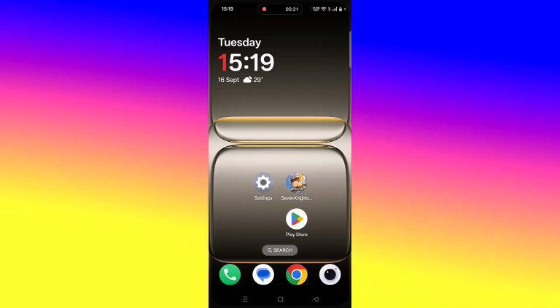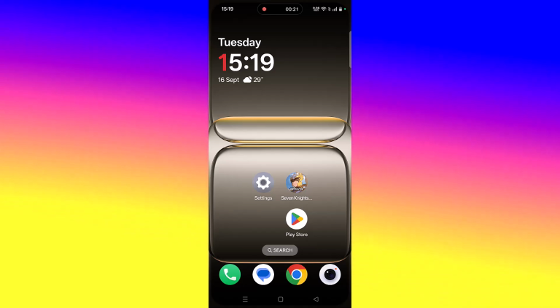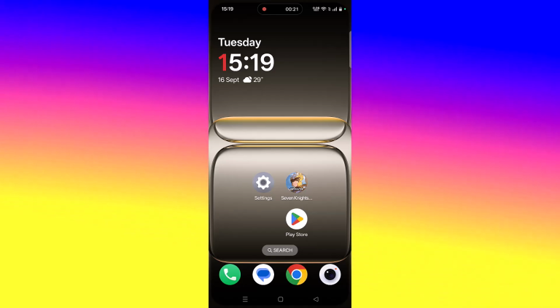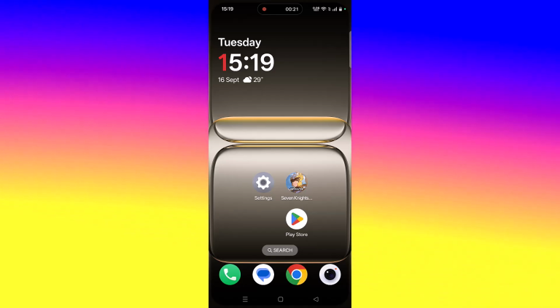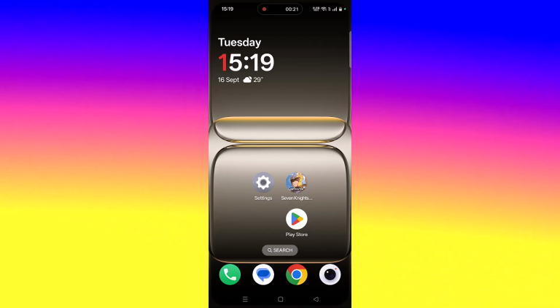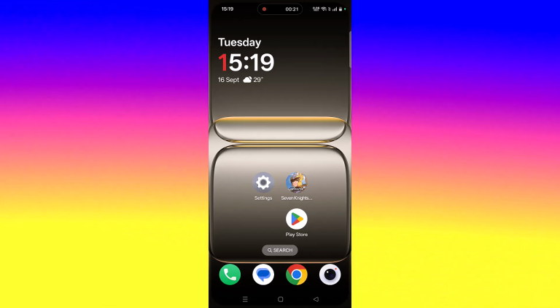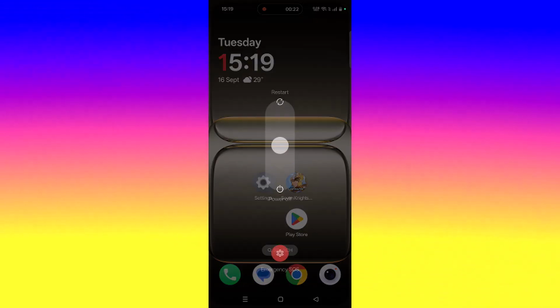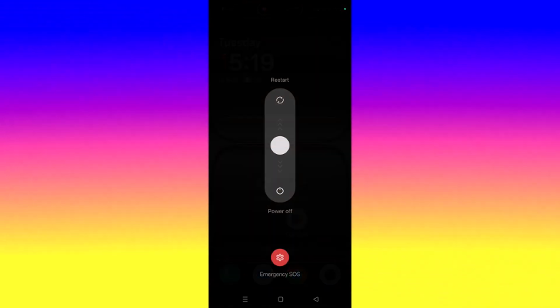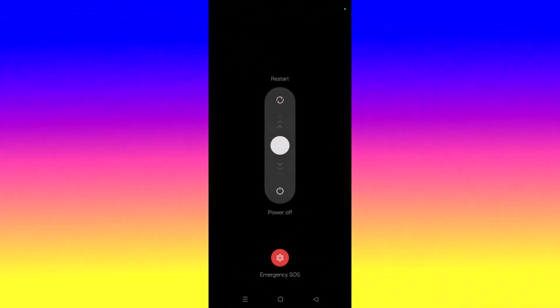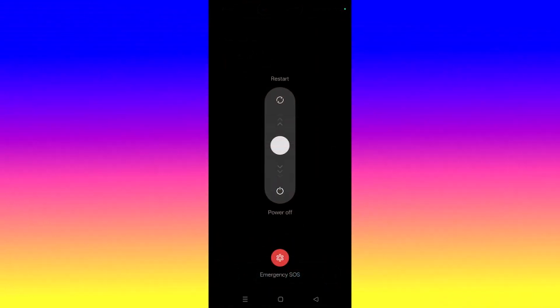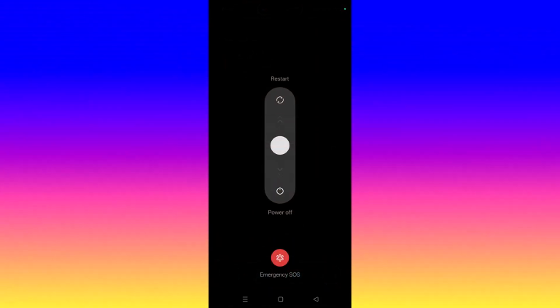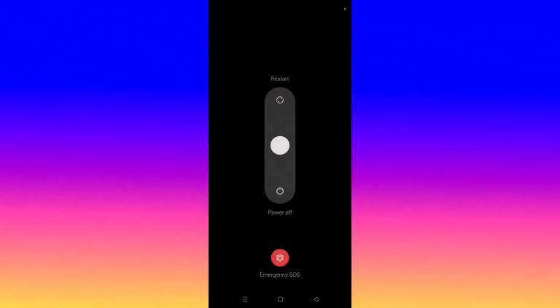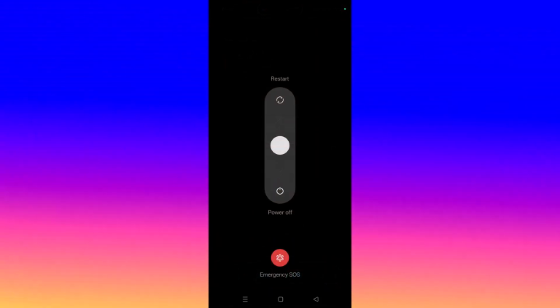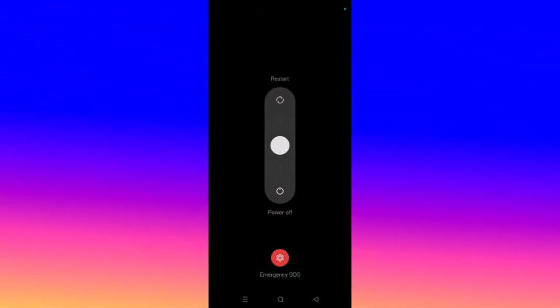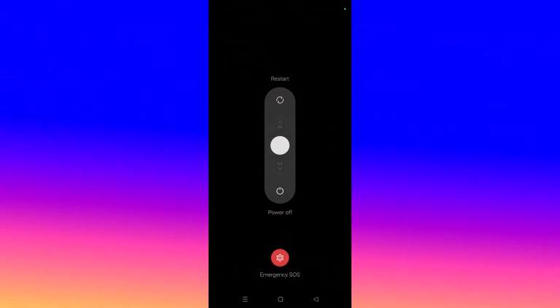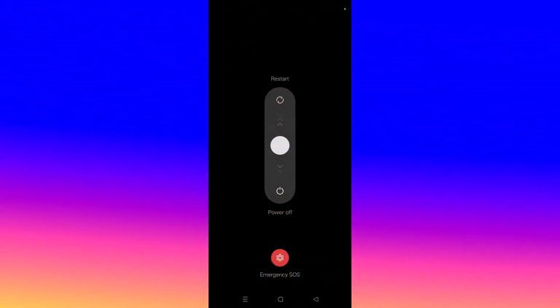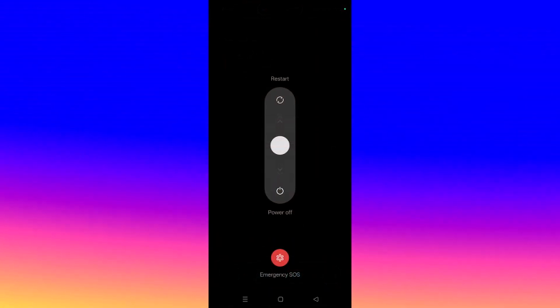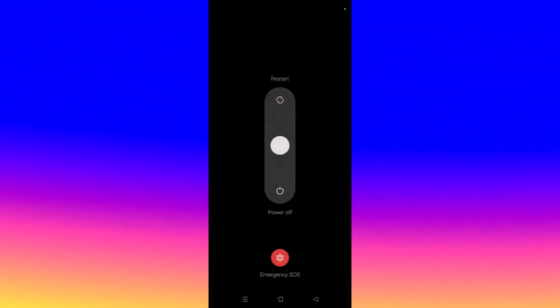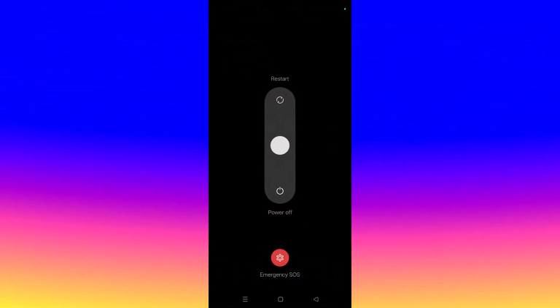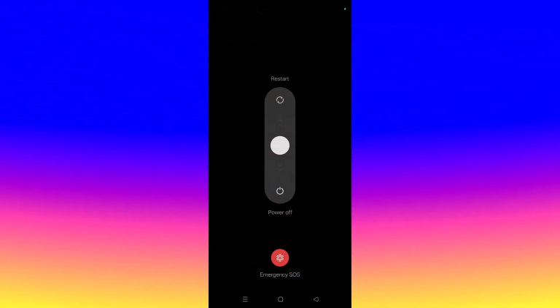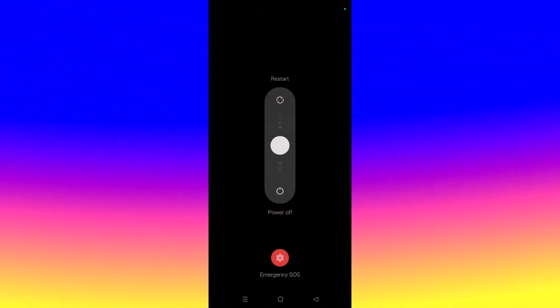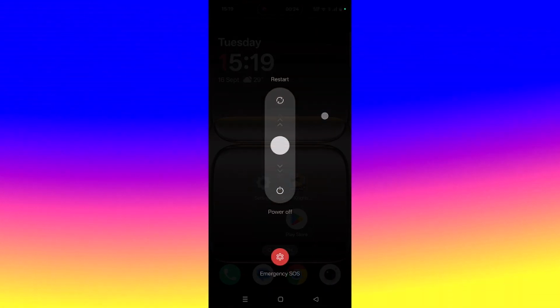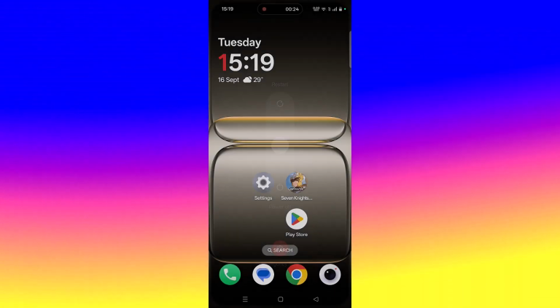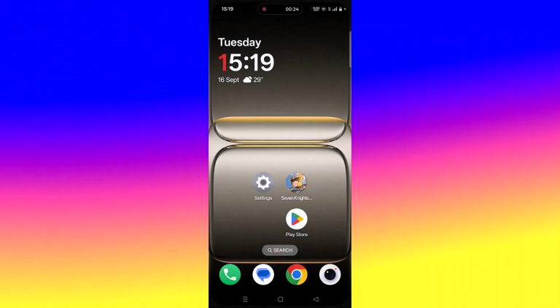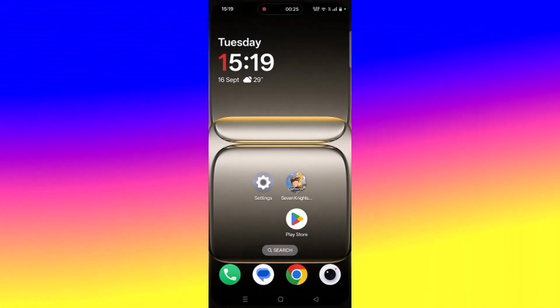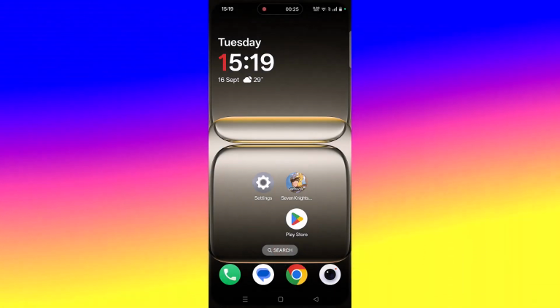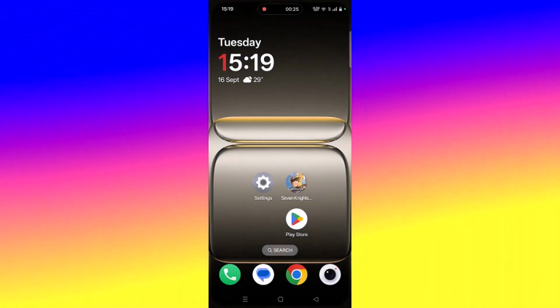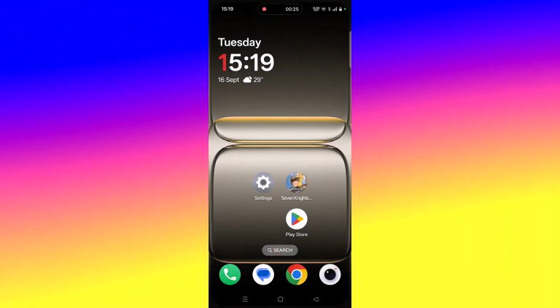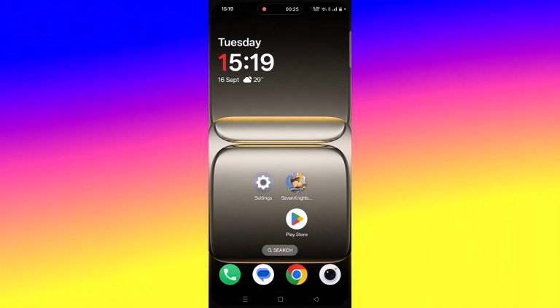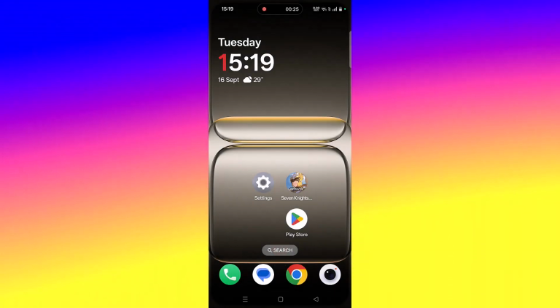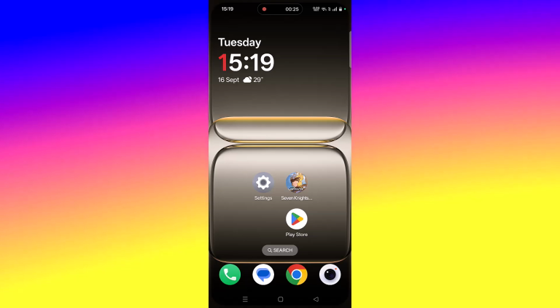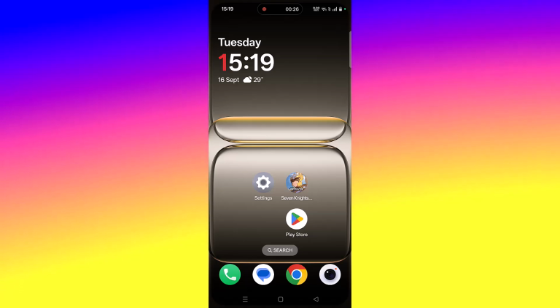The first solution is to simply restart your device. Restart your Android device, and after your device restarts, you can launch the game and check.